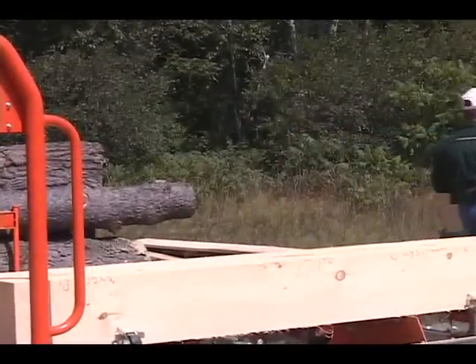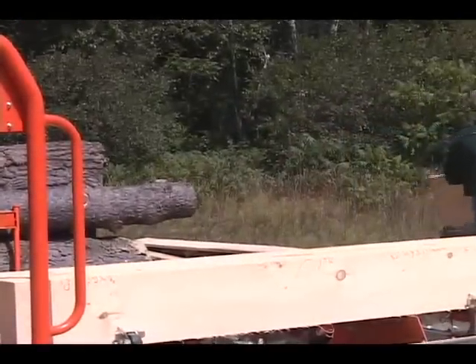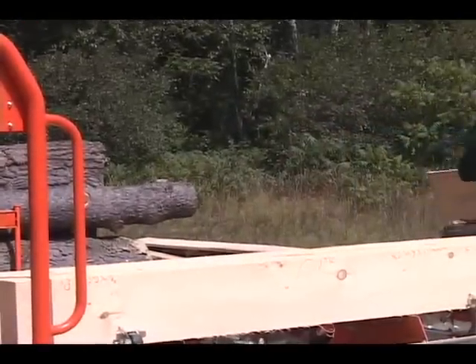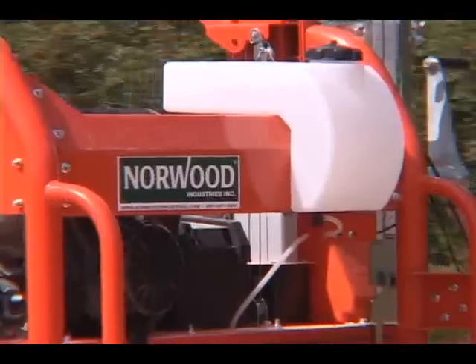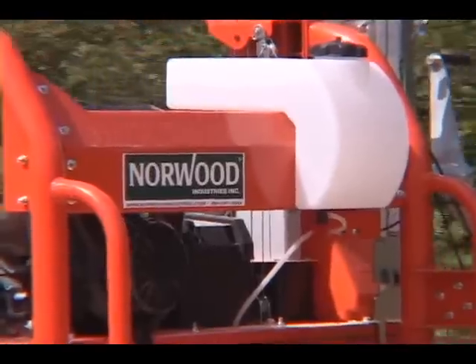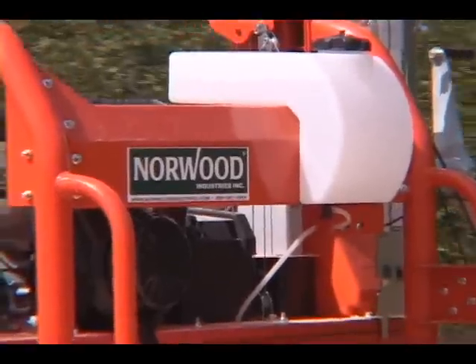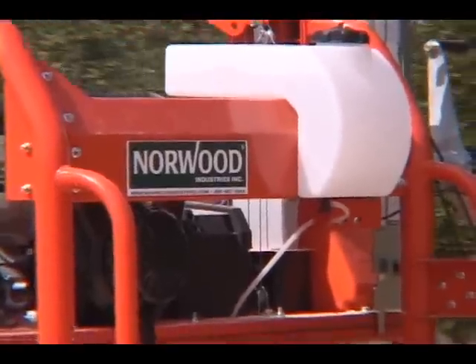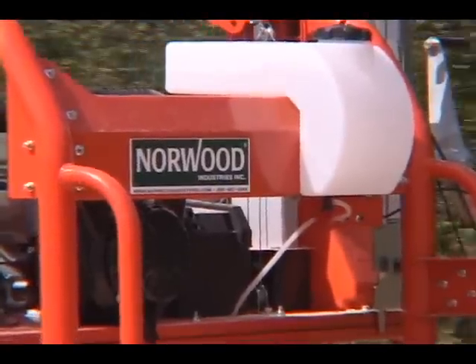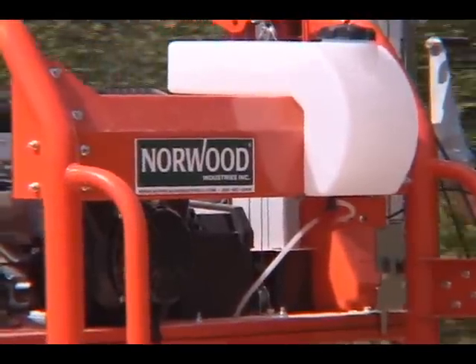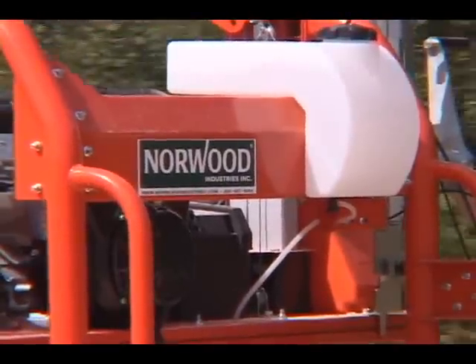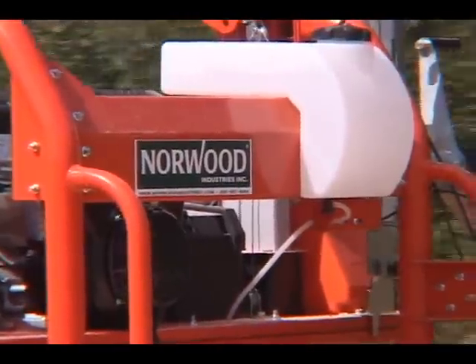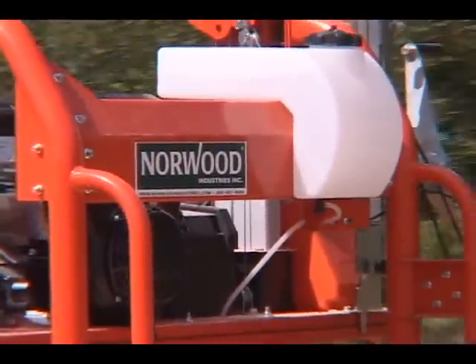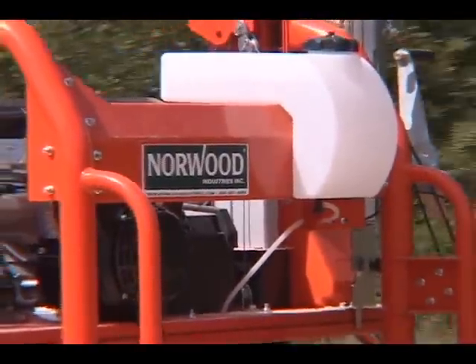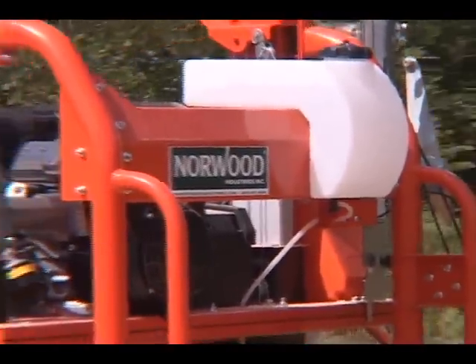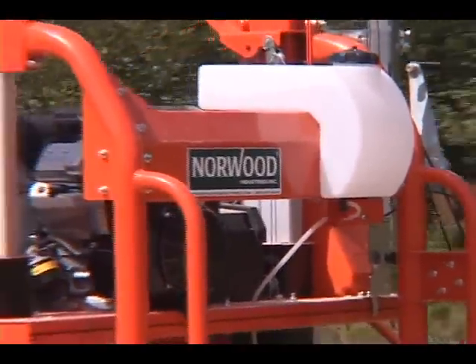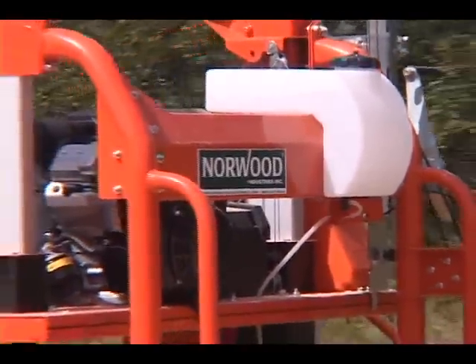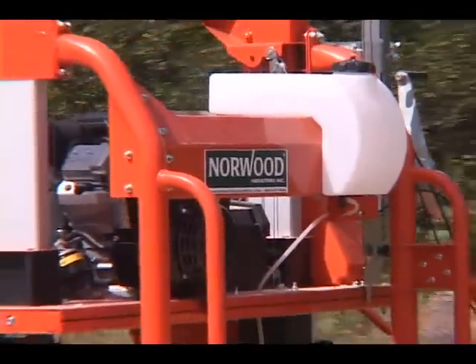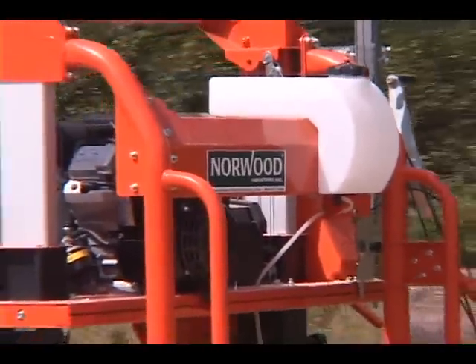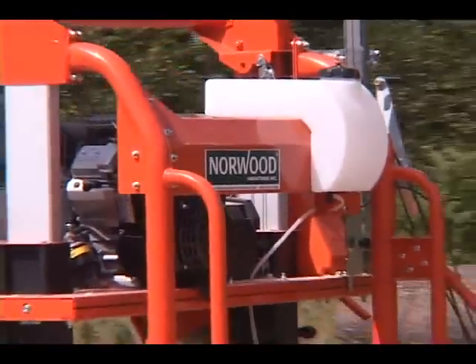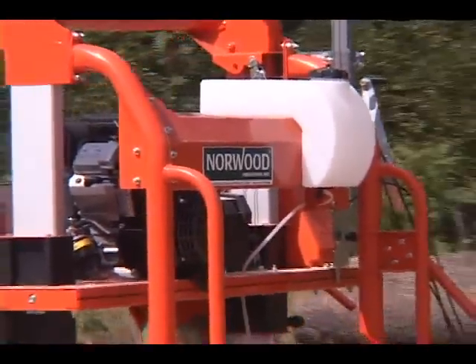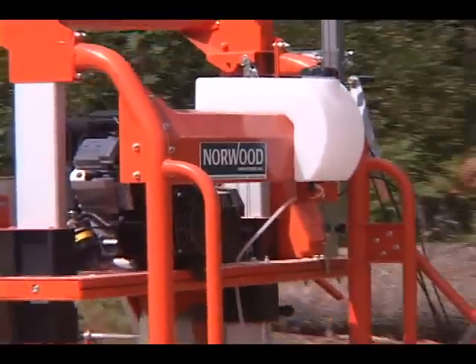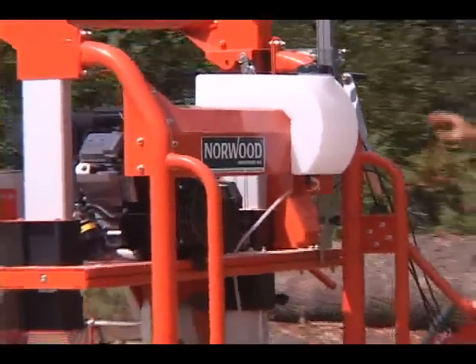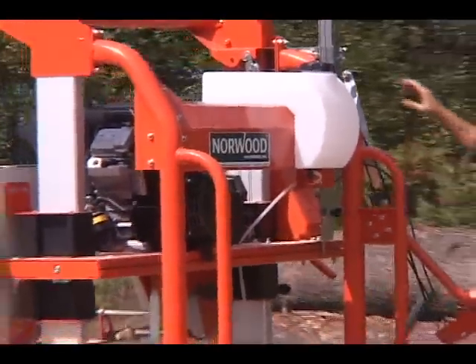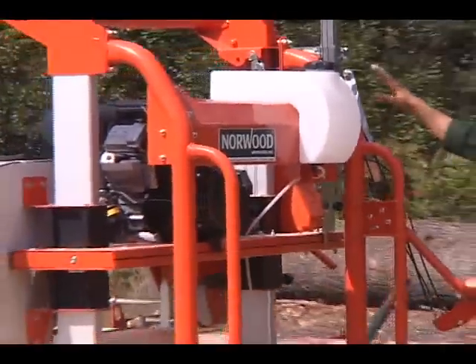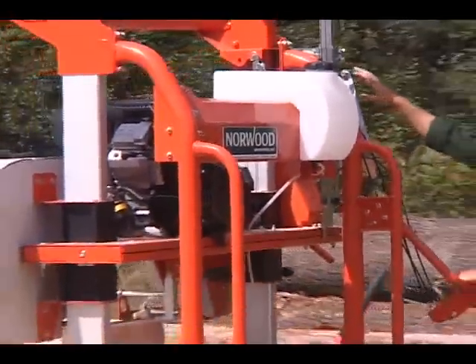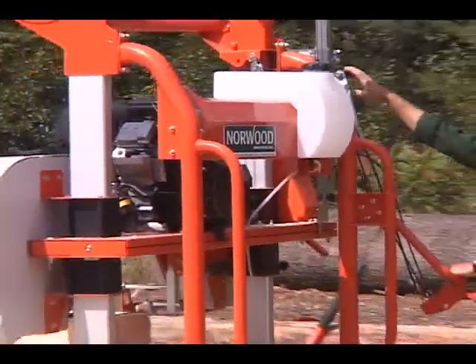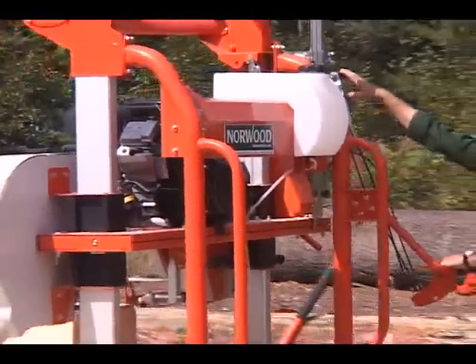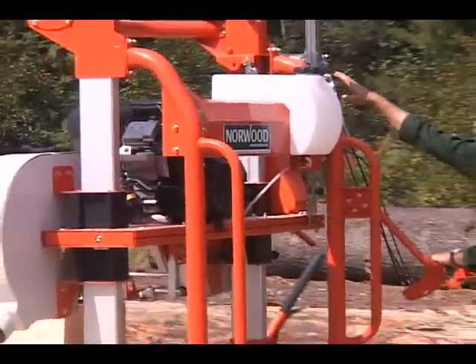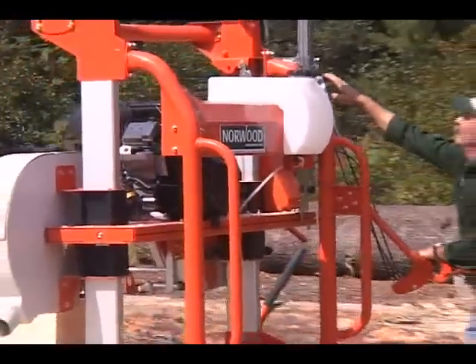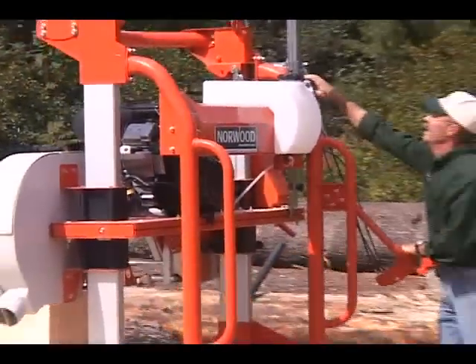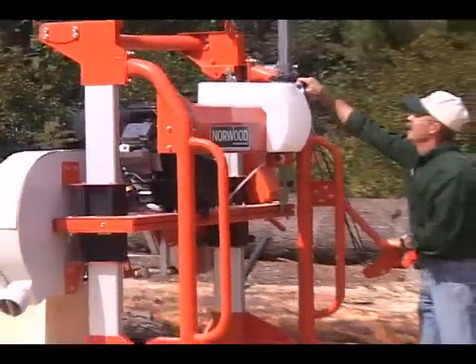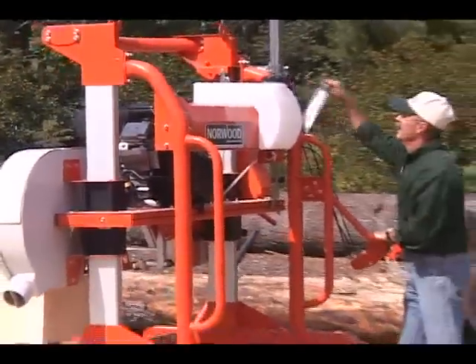The Lumbermate is so fast, so efficient, it's hard to call it a manual mill.